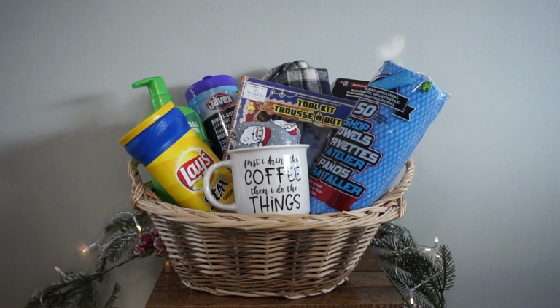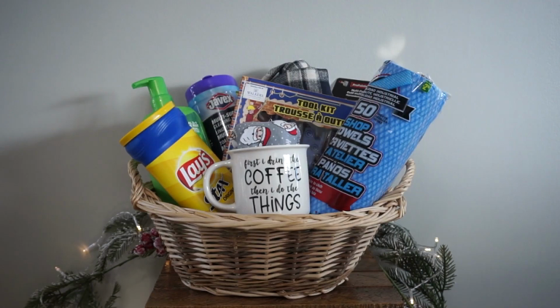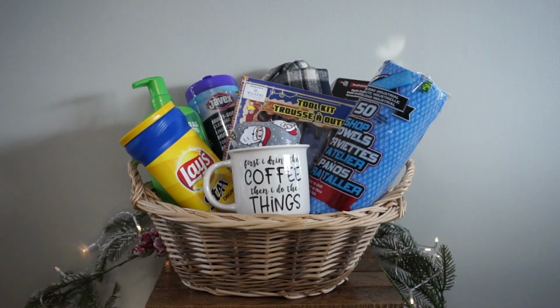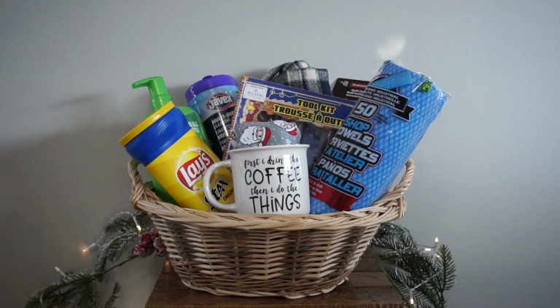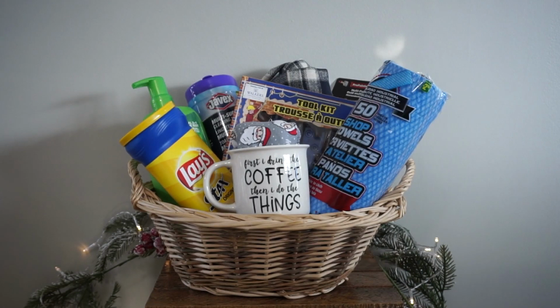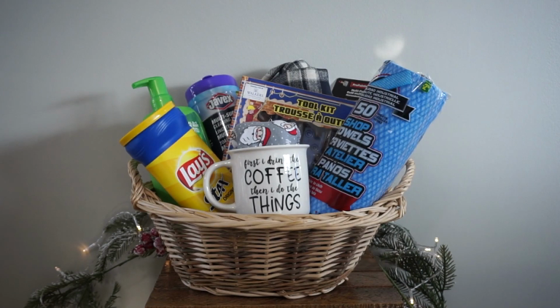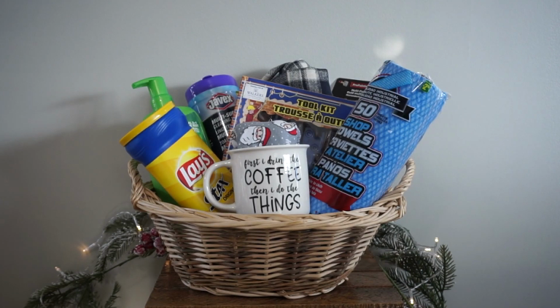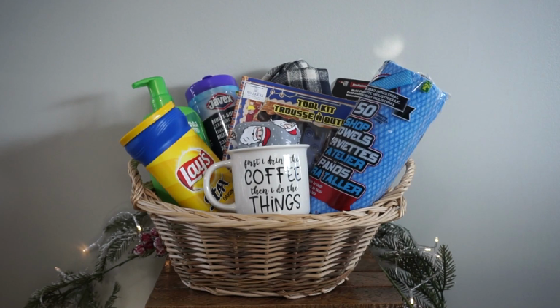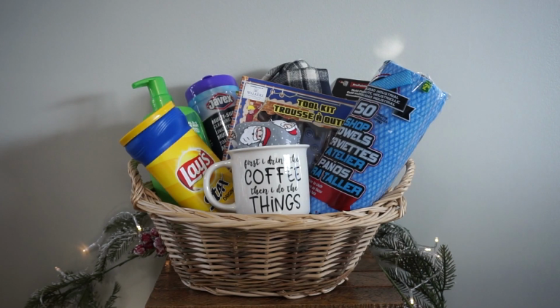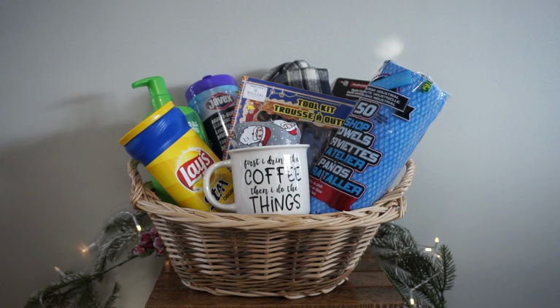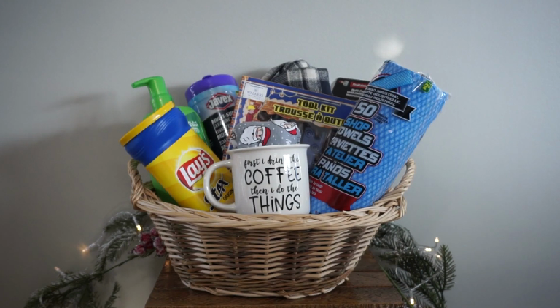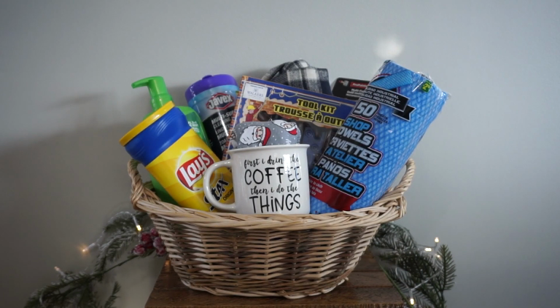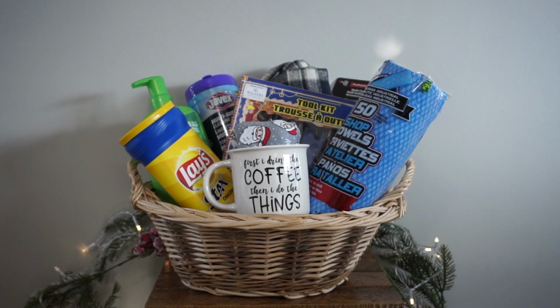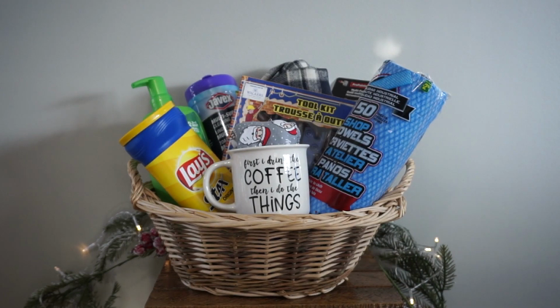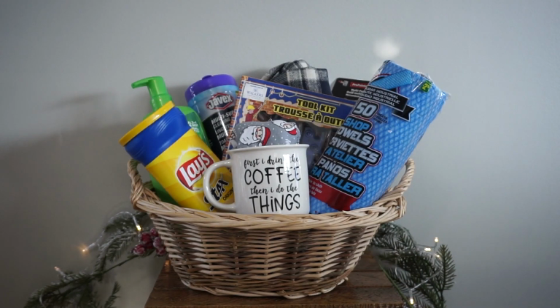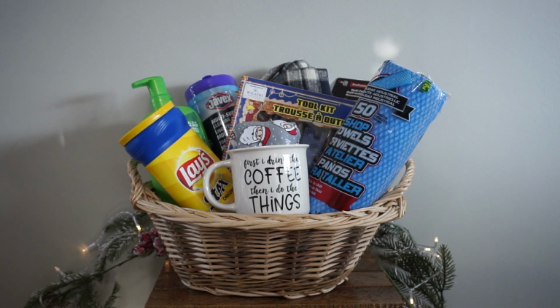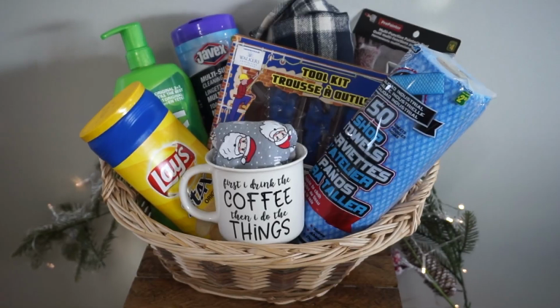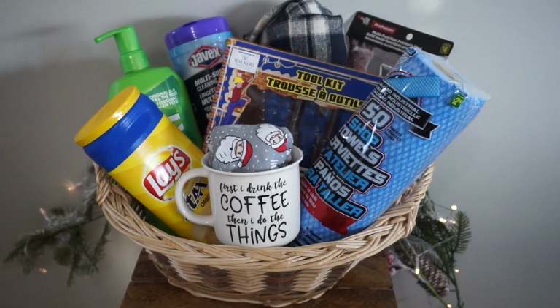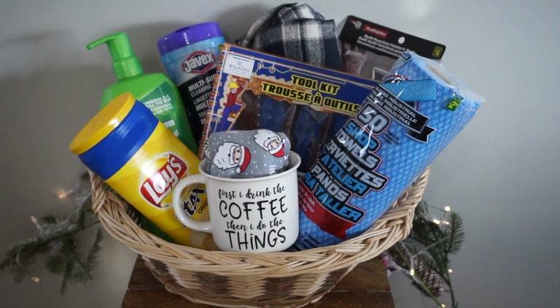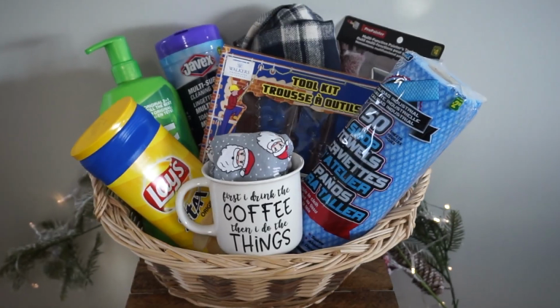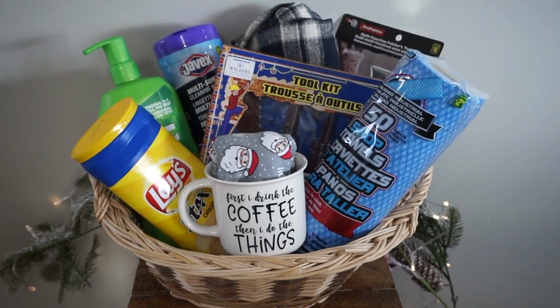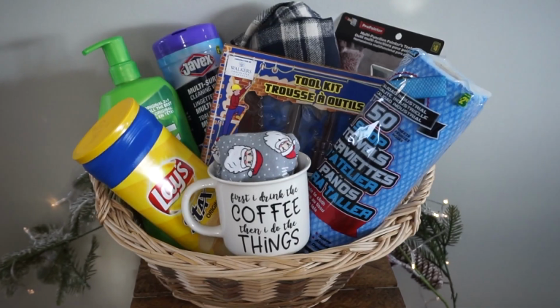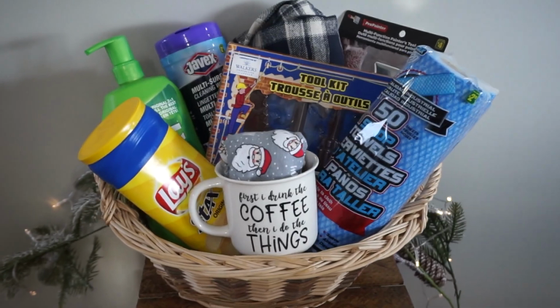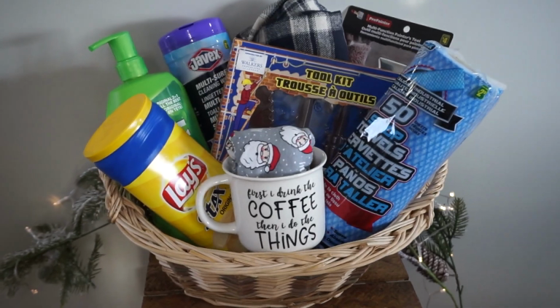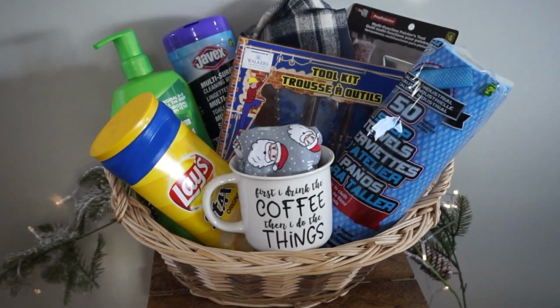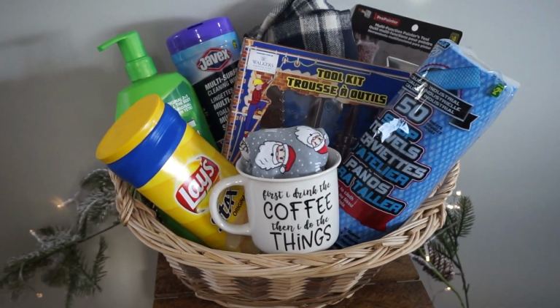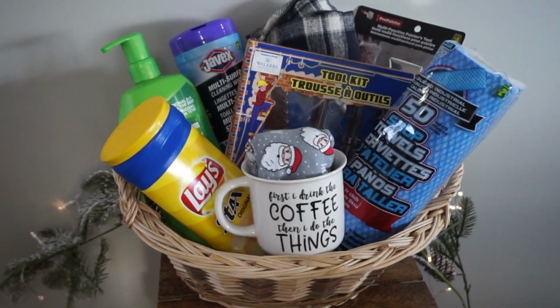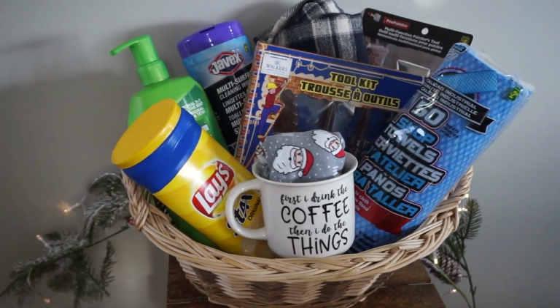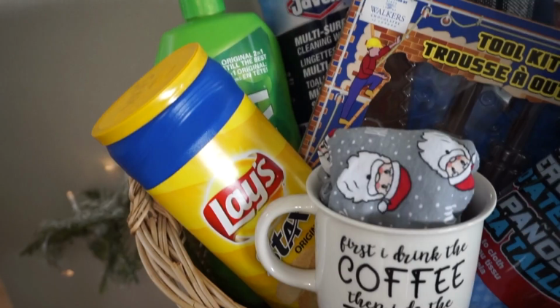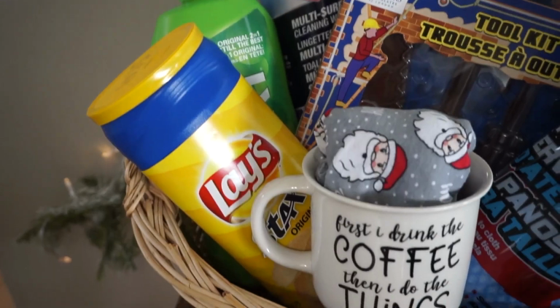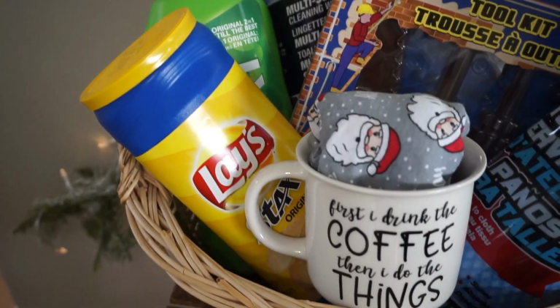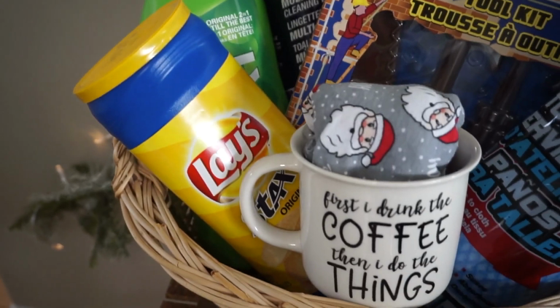And here we have the finished results for the basket for any guy in your life. But this could also work for anybody in general as well.